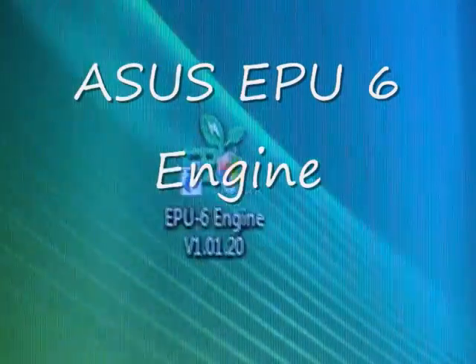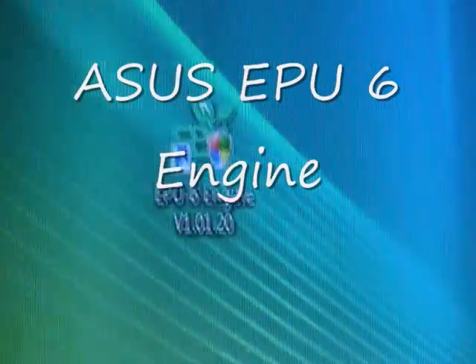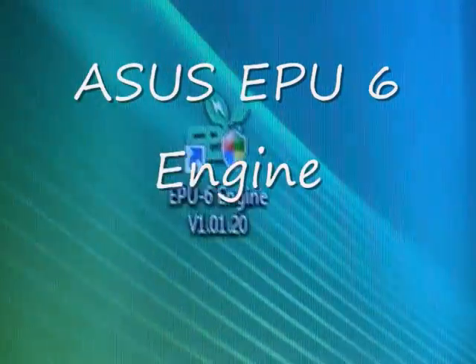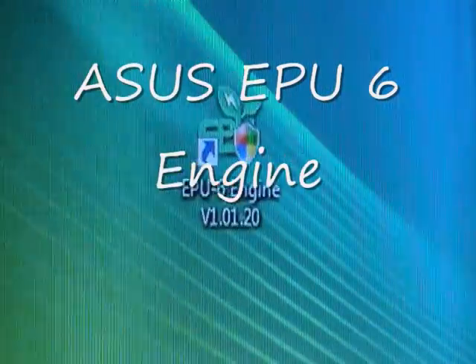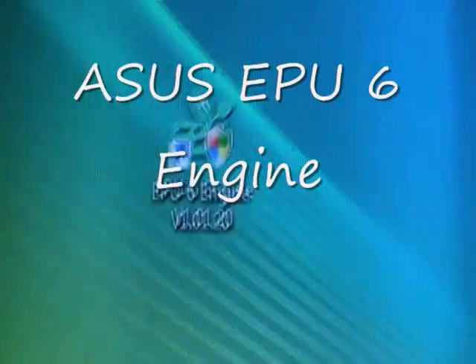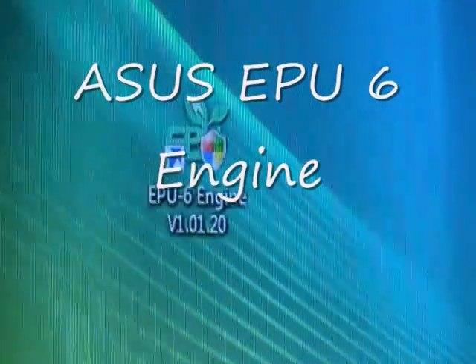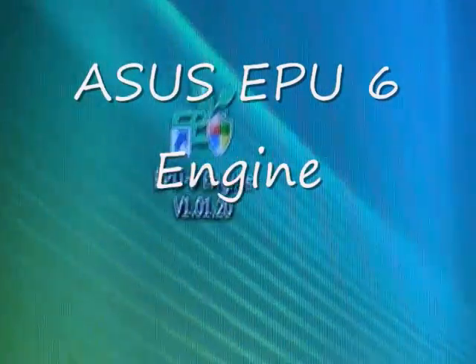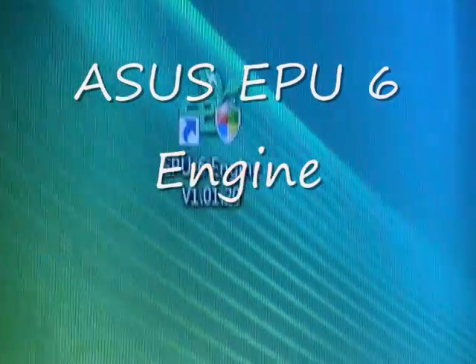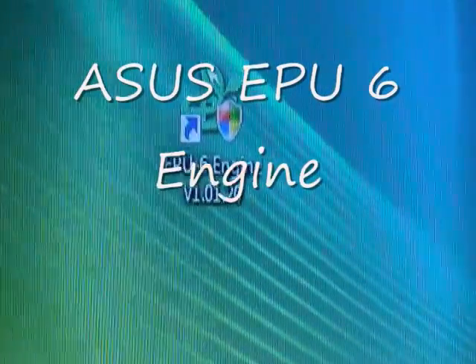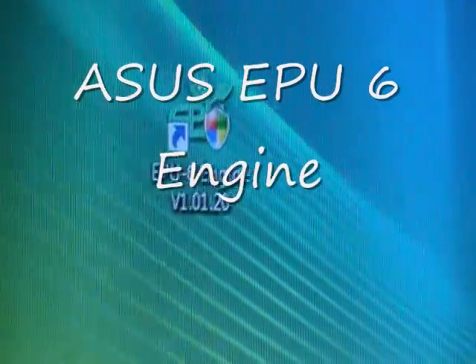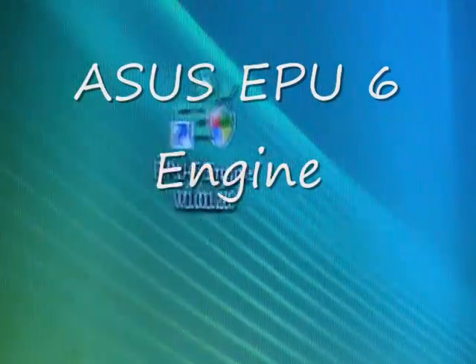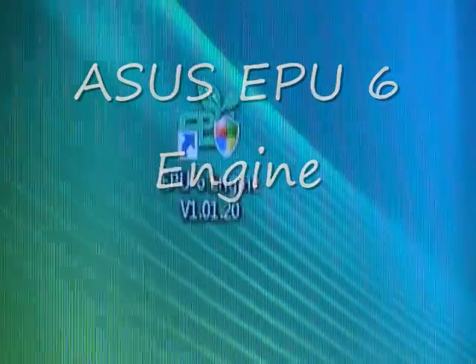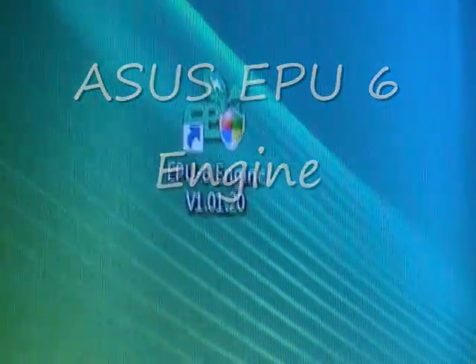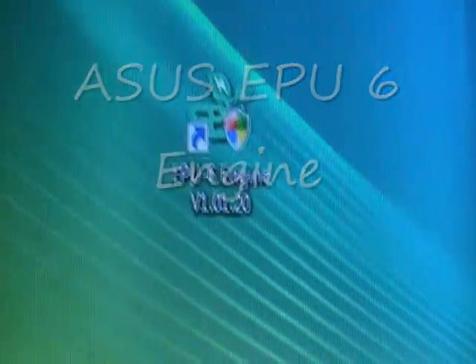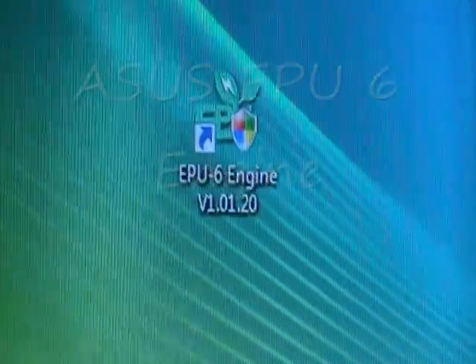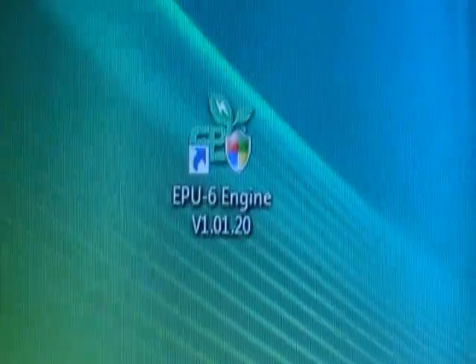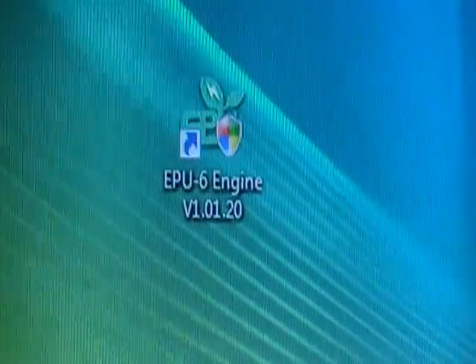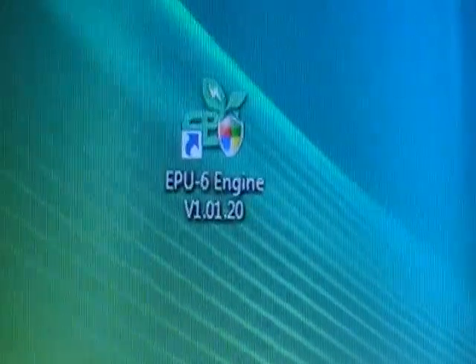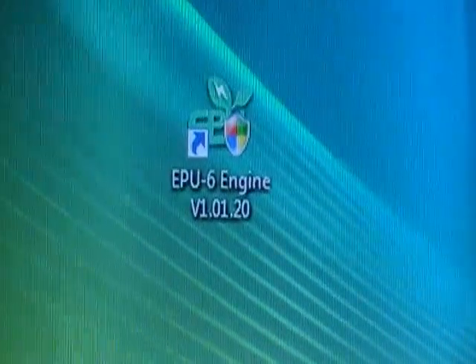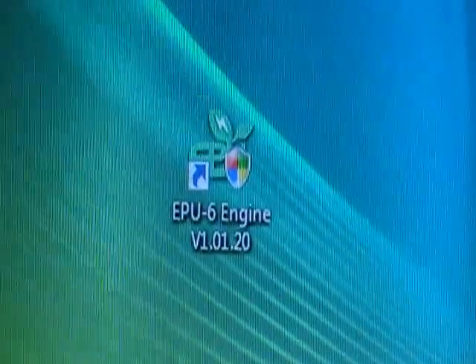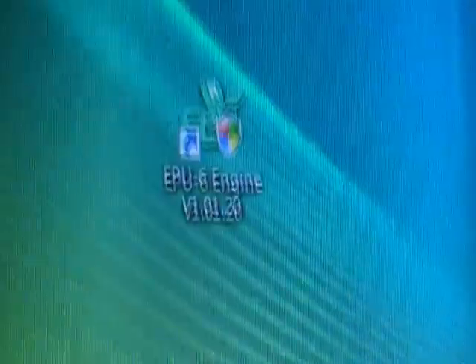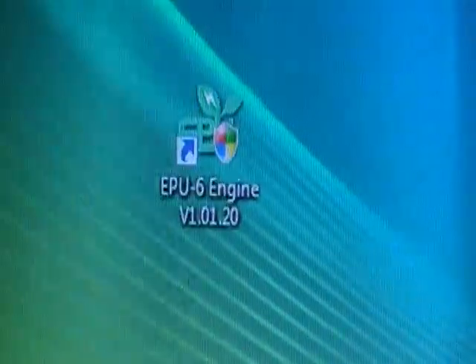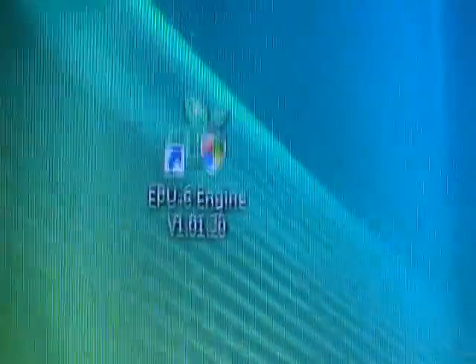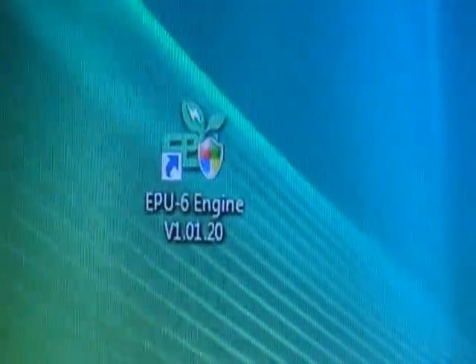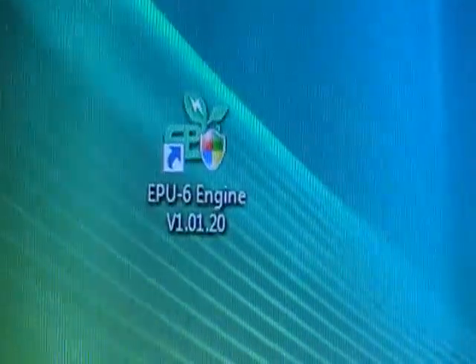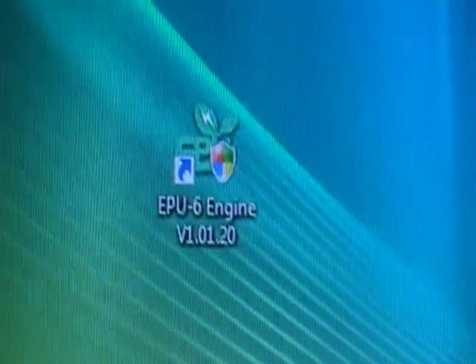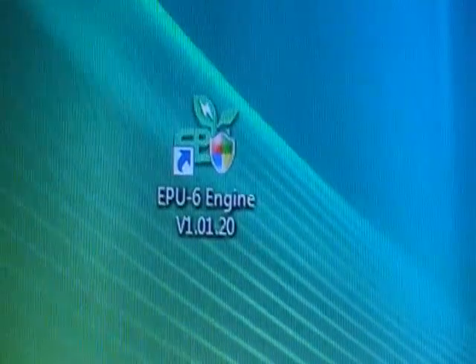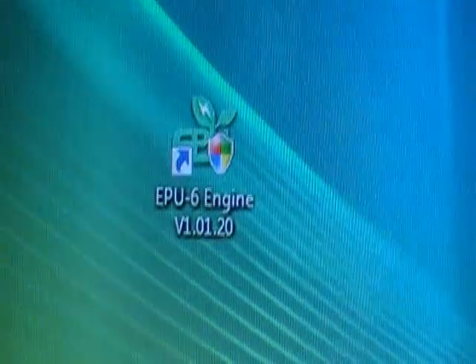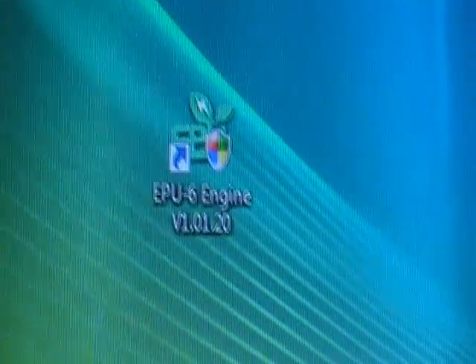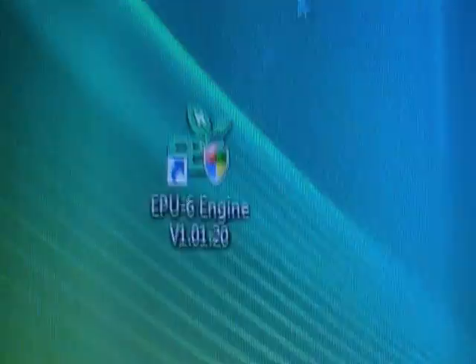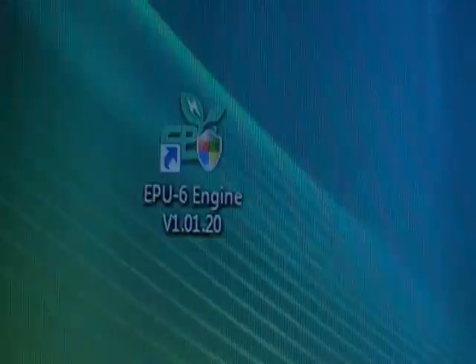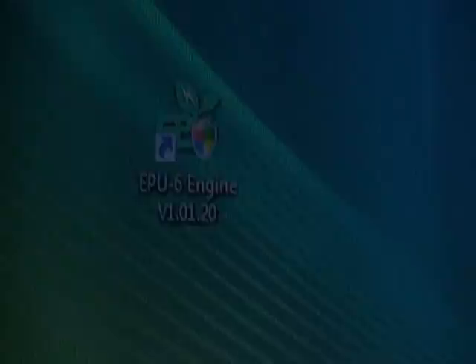Introducing ASUS EPU 6 Engine. We have just installed the 6 Engine on a board.